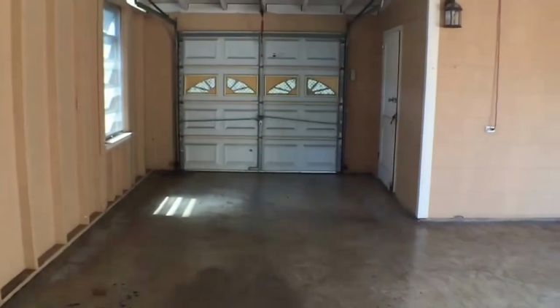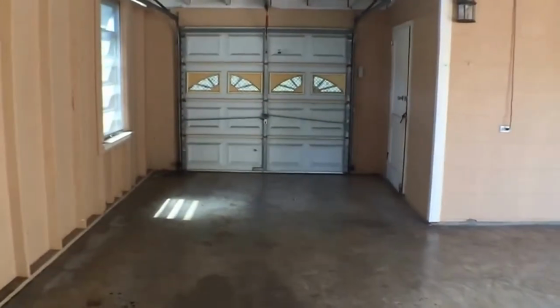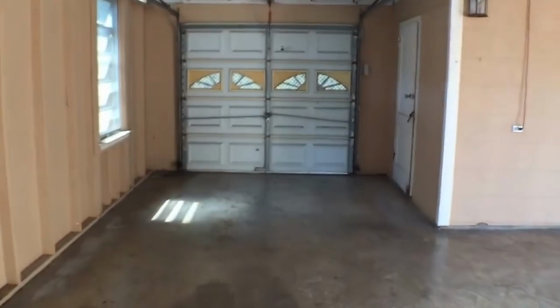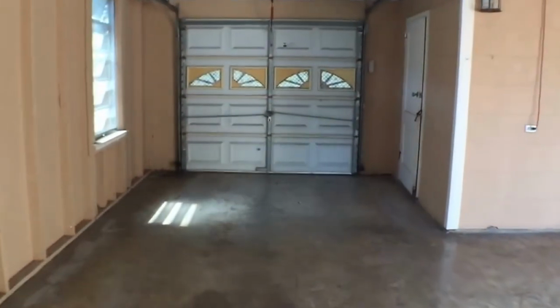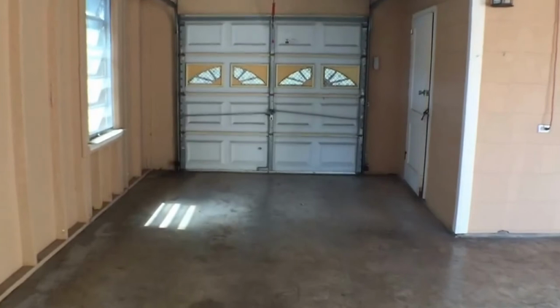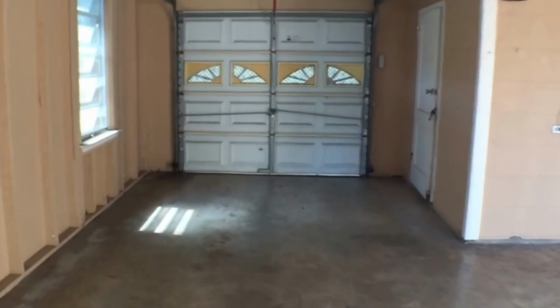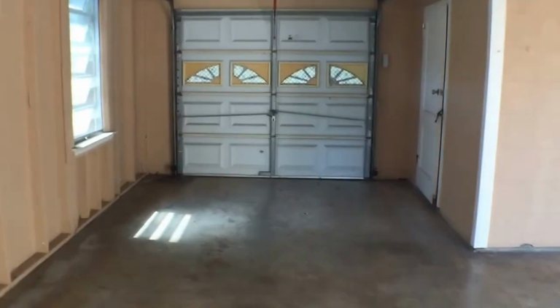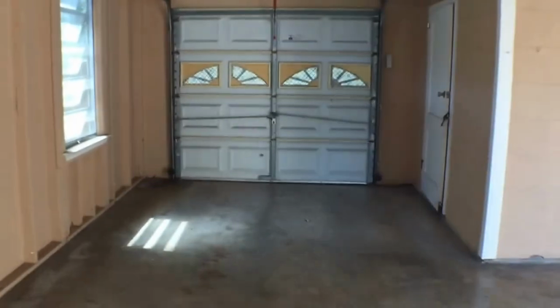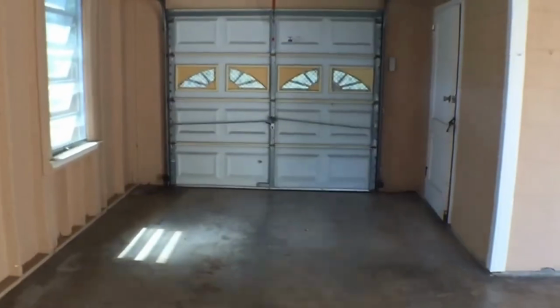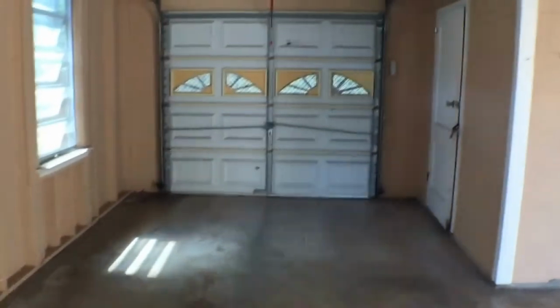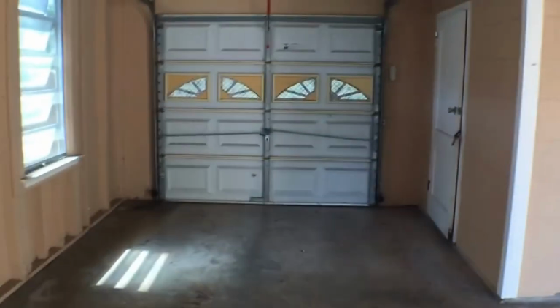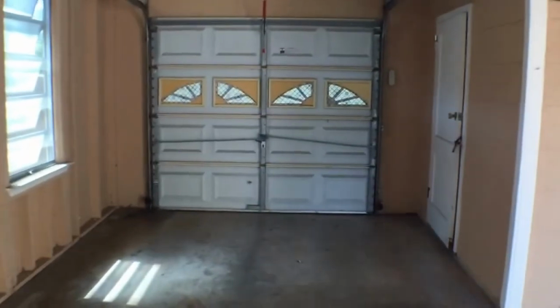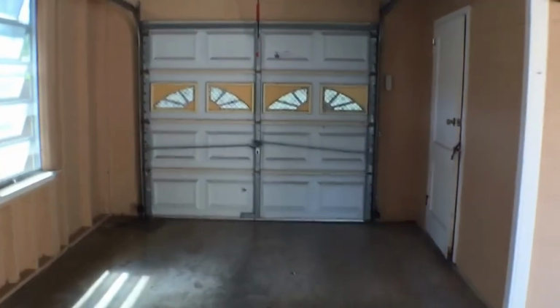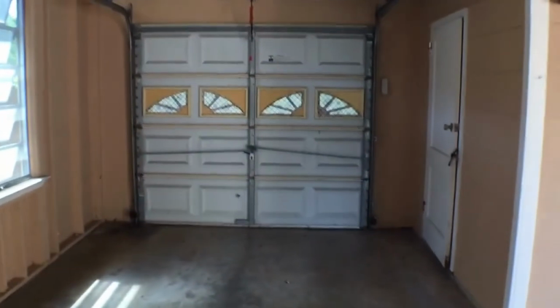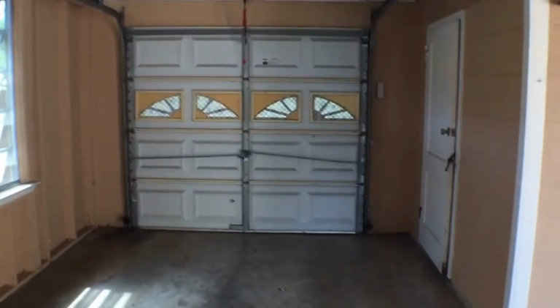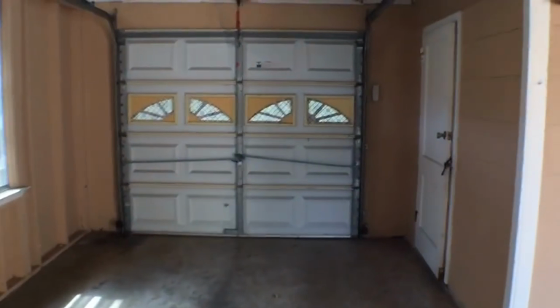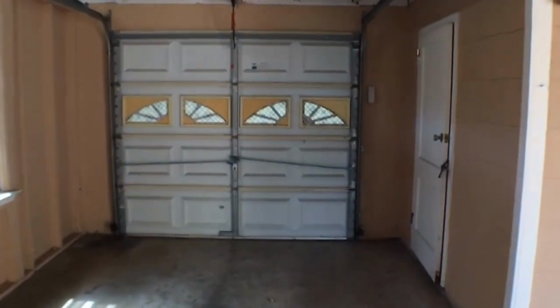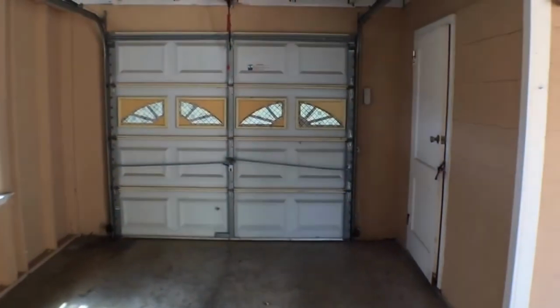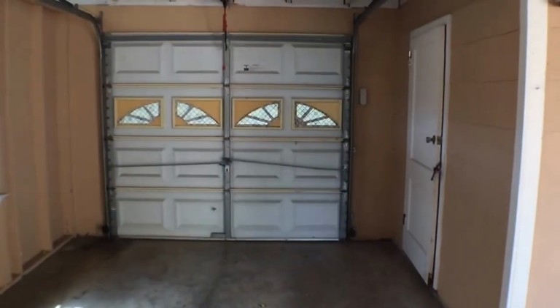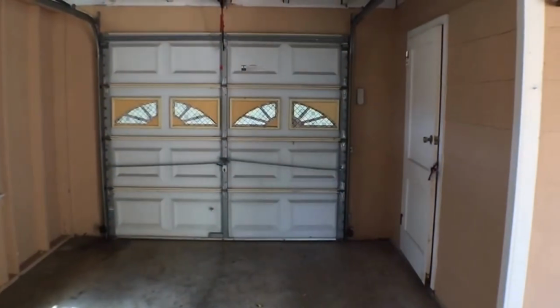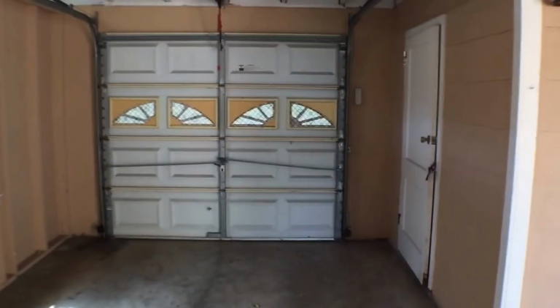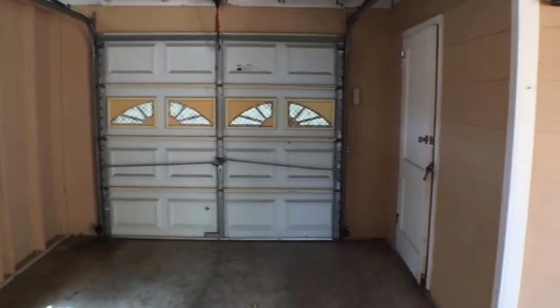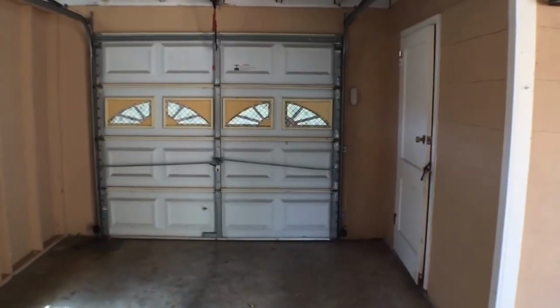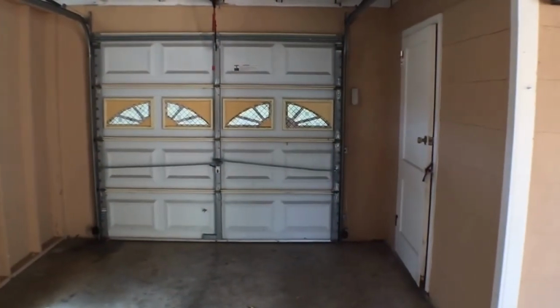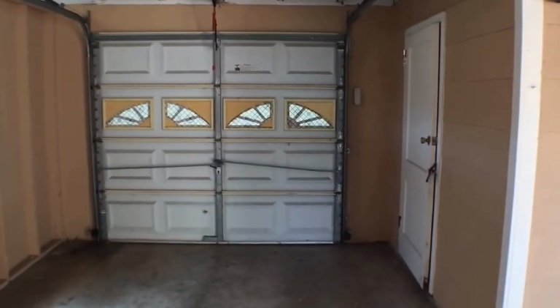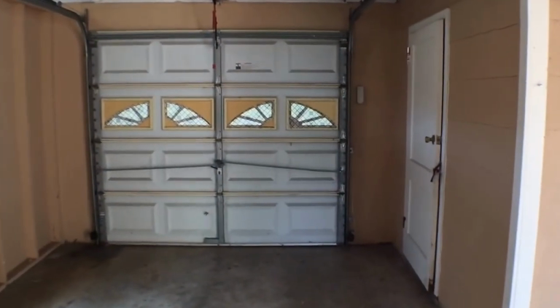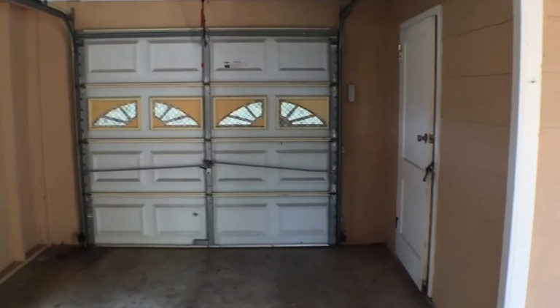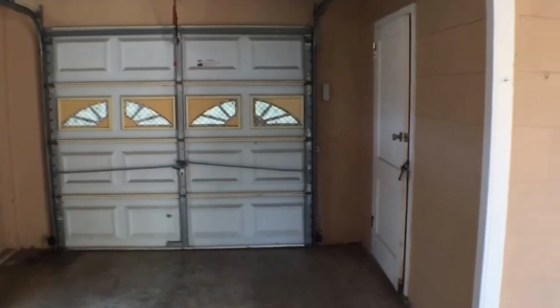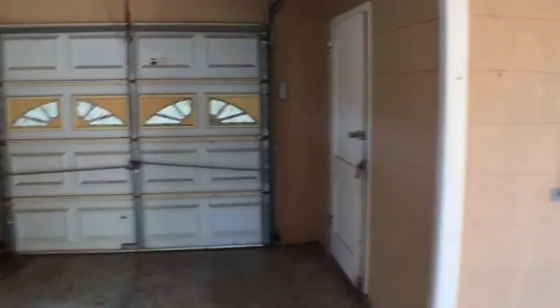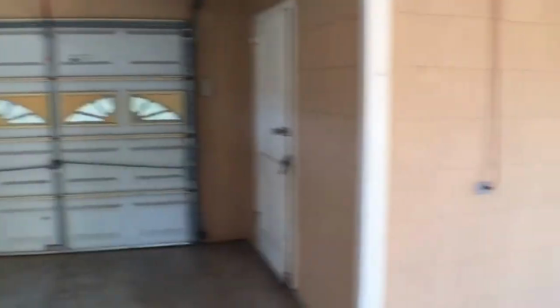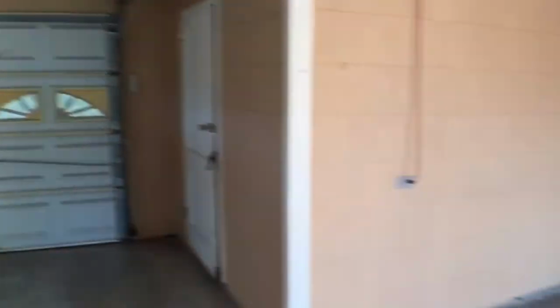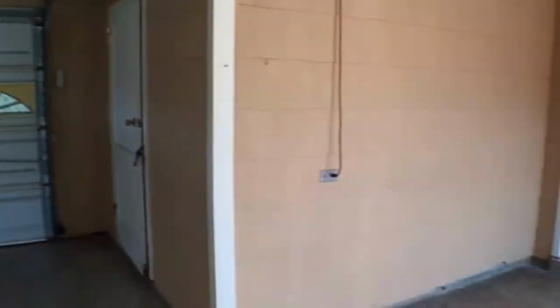That will conclude my video. Again, this is 406 East Crest Line in San Antonio, Texas. Two bedroom, two bath. Thank you and have a good day.